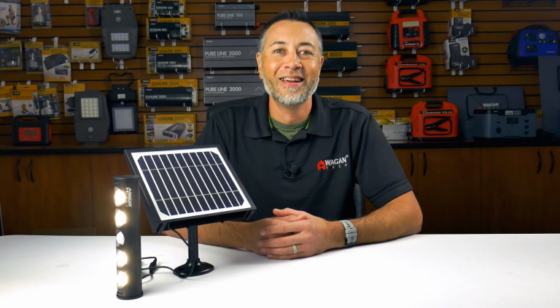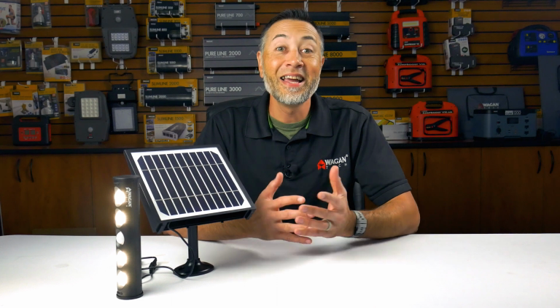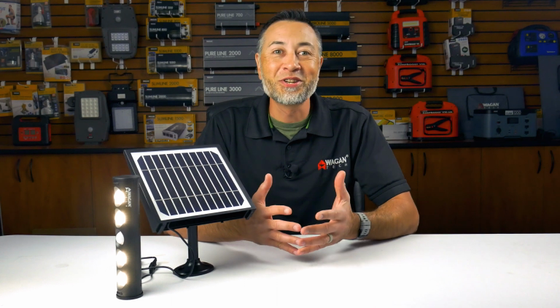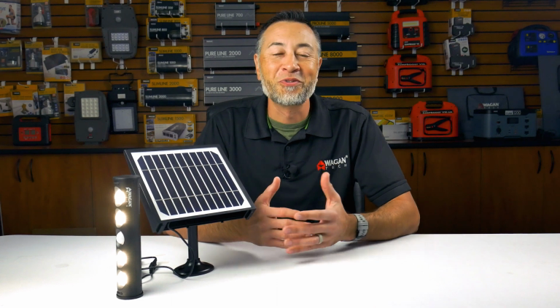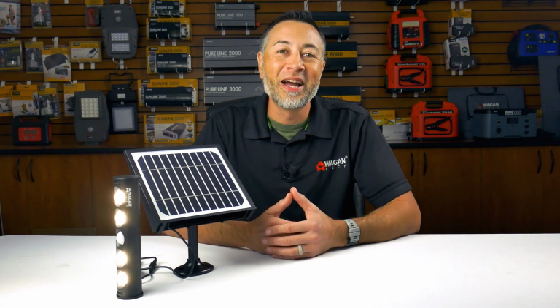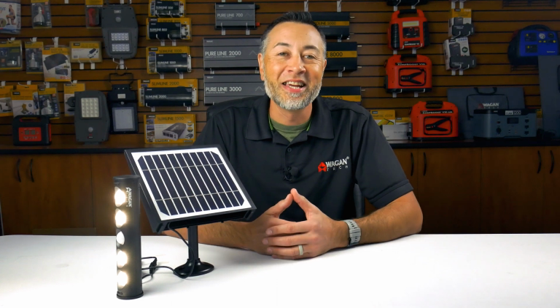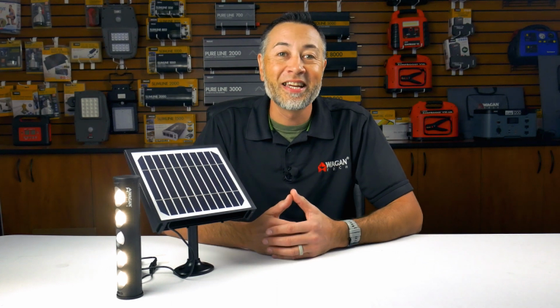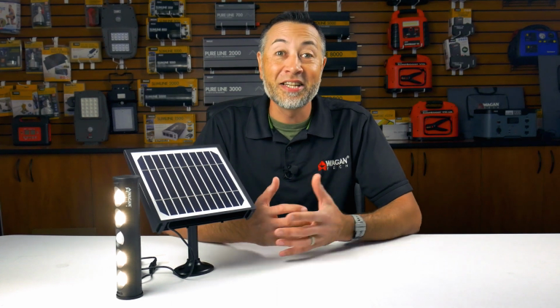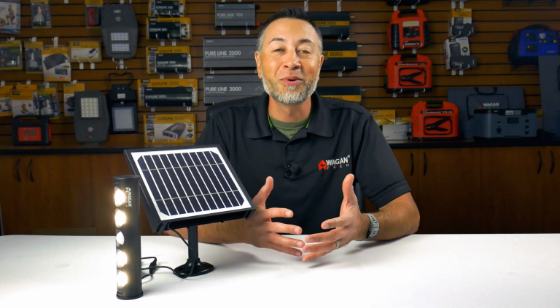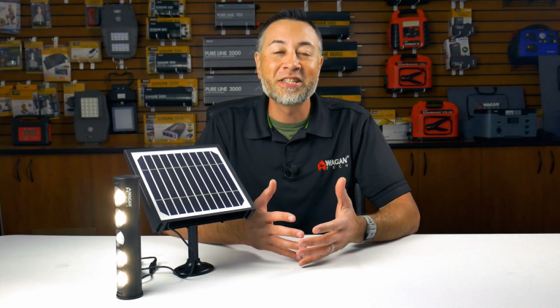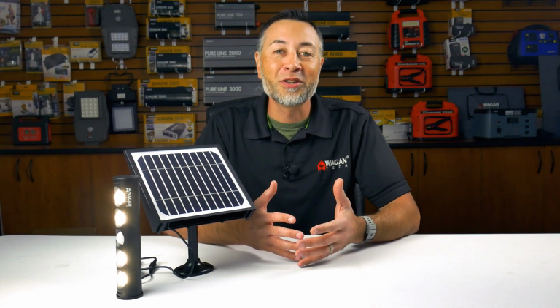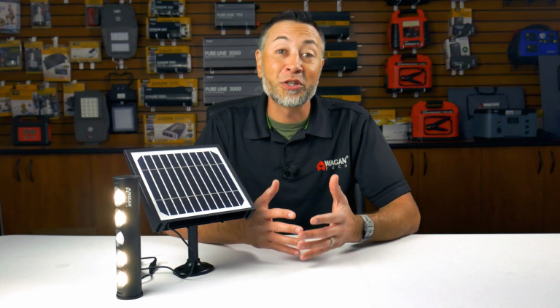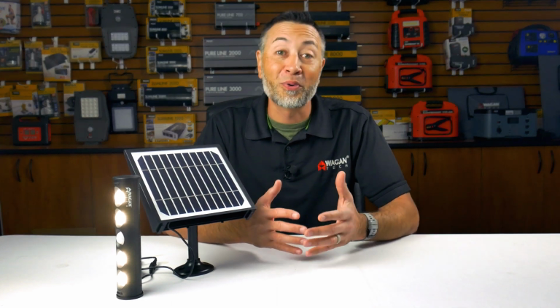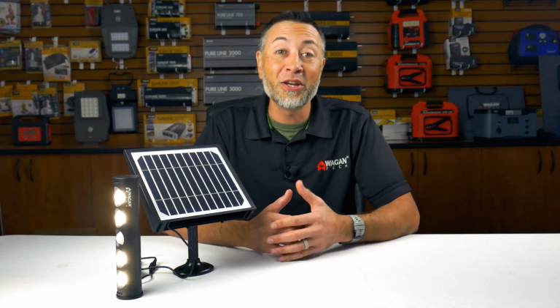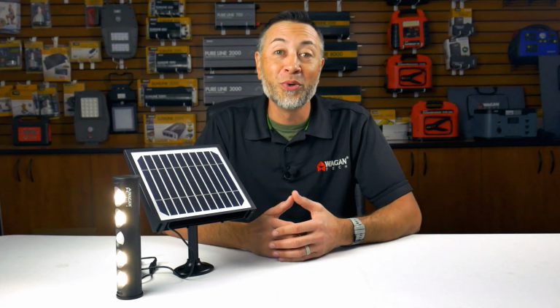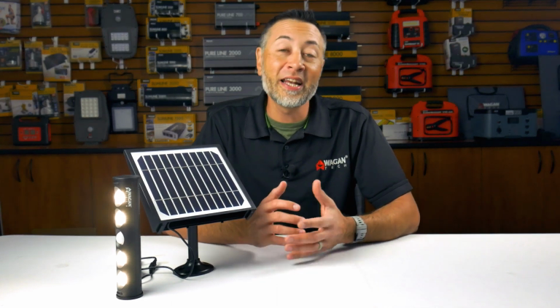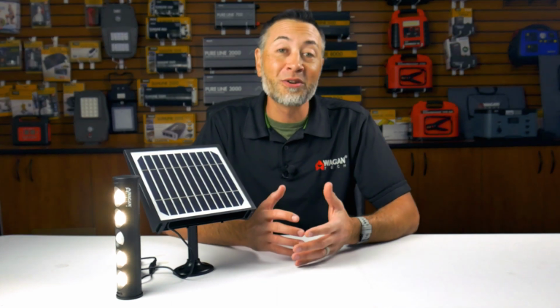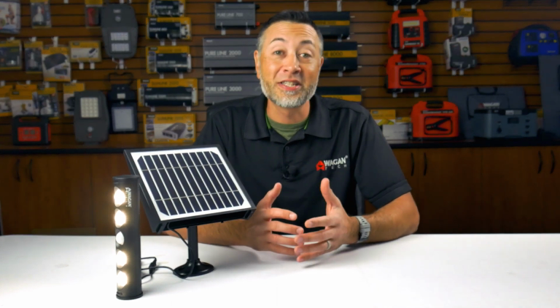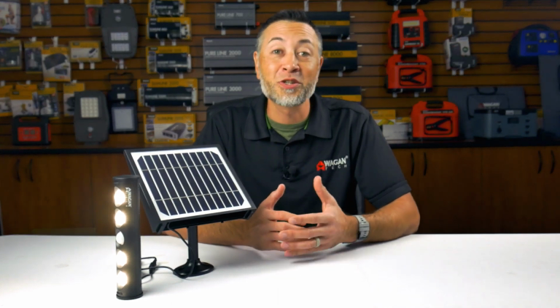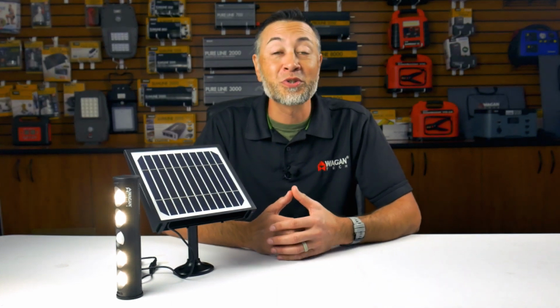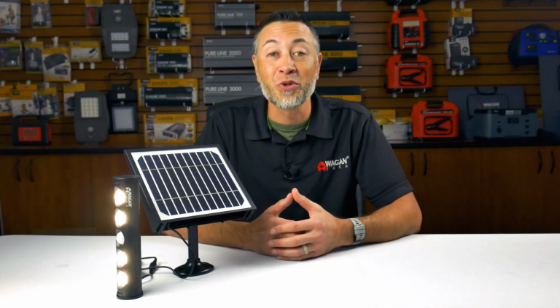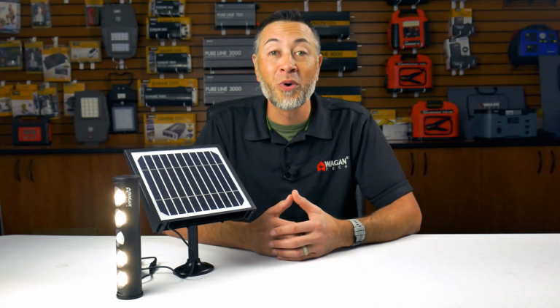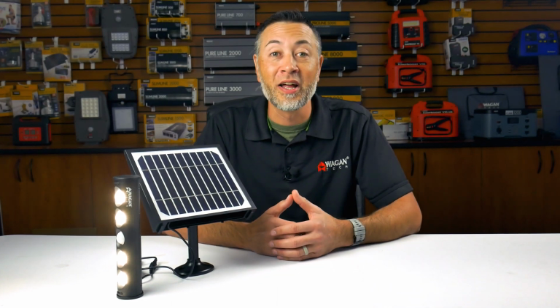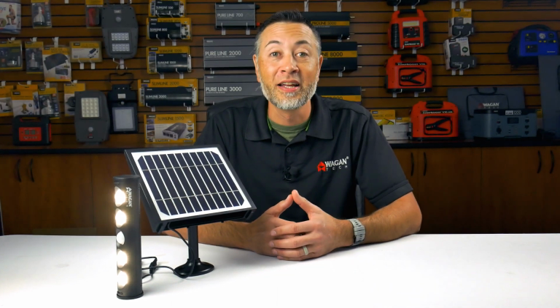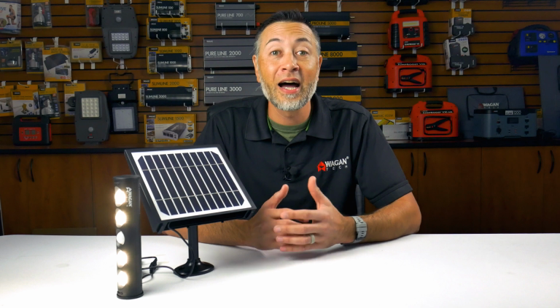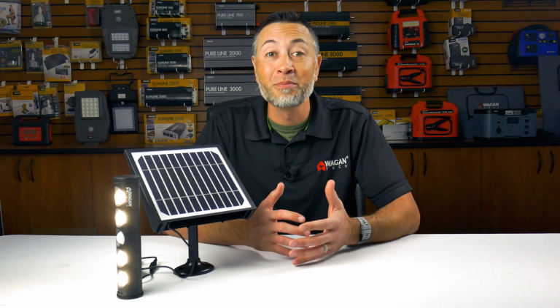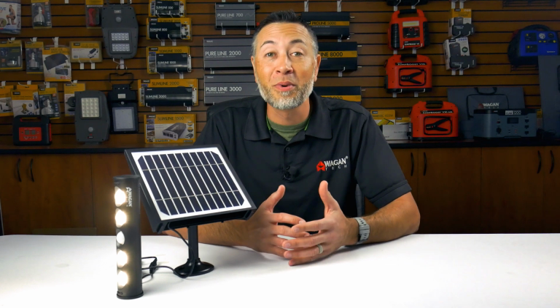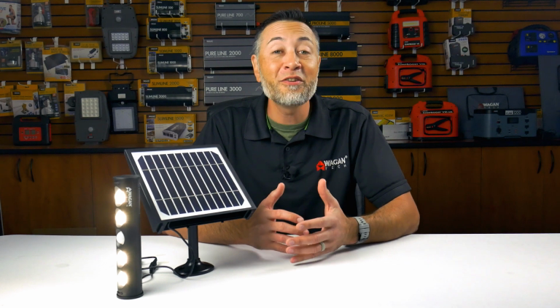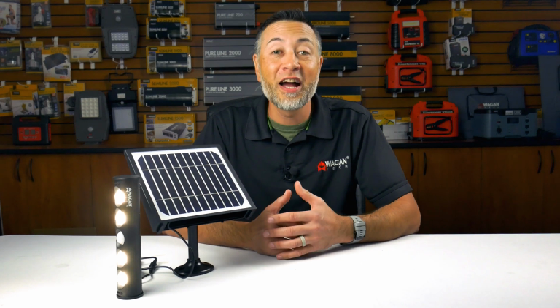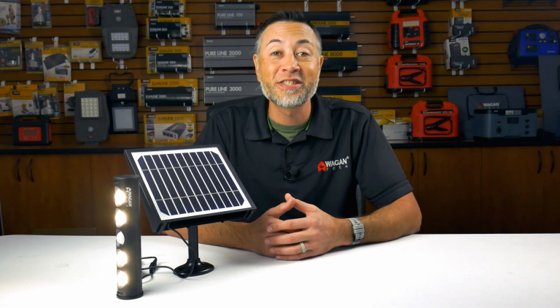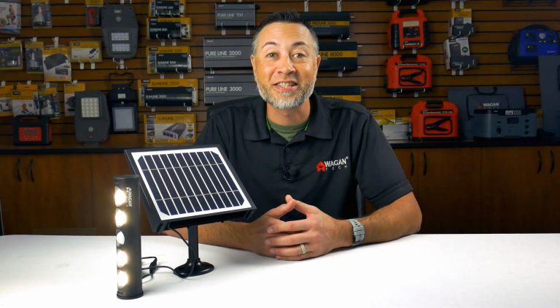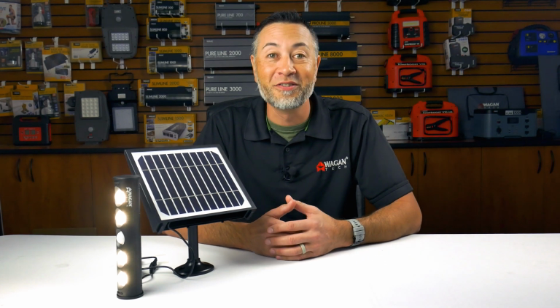Hey, I'm Justin from Wagon Tech, and today we're going to take a look at the brand new In-N-Out Detachable Solar Wall Light, item number 8567.